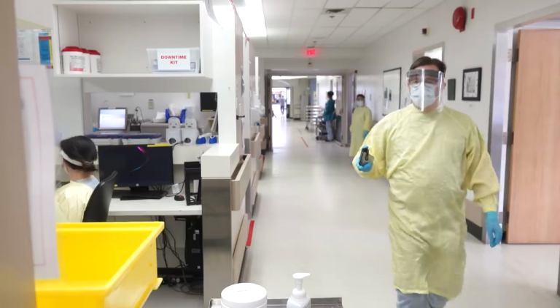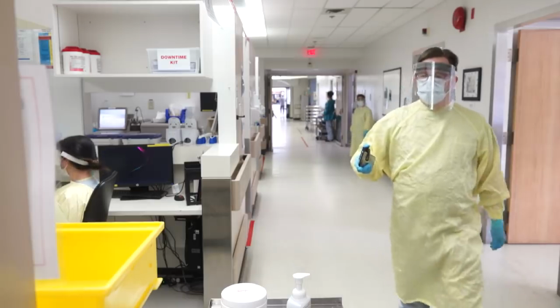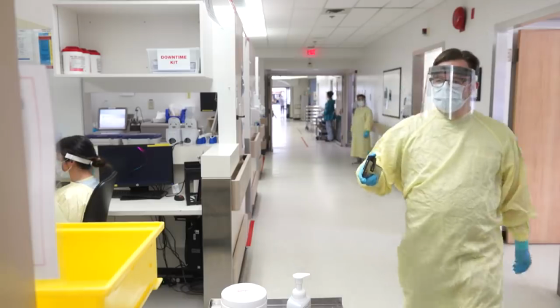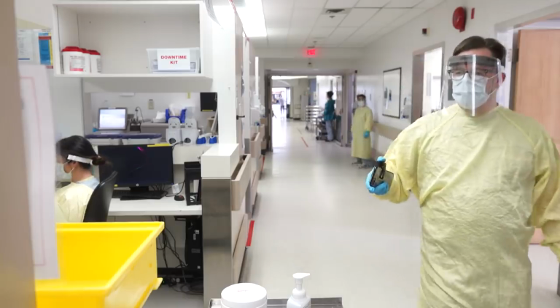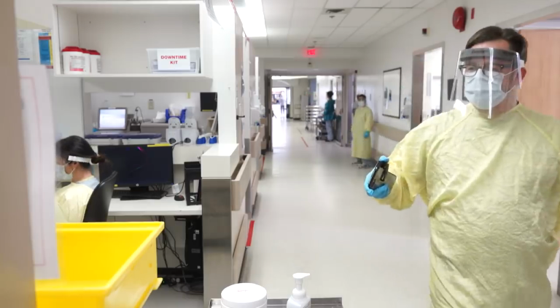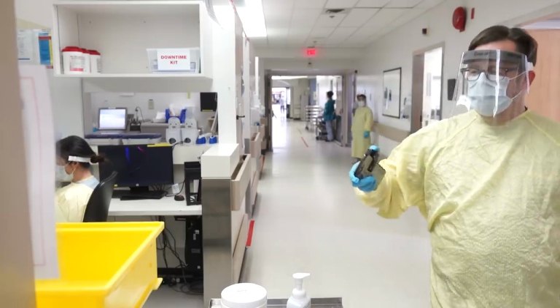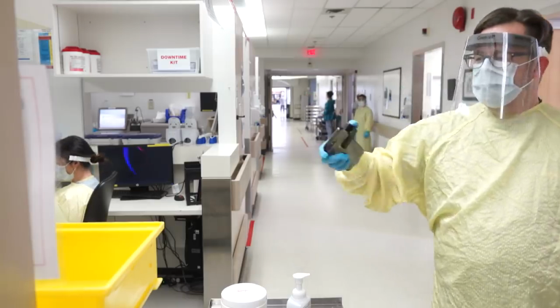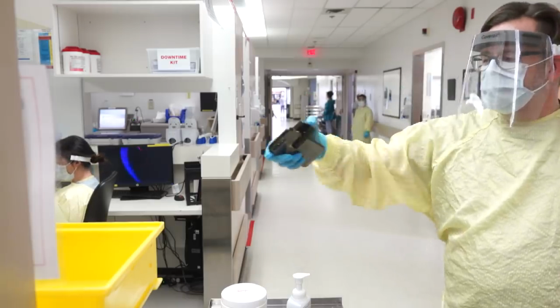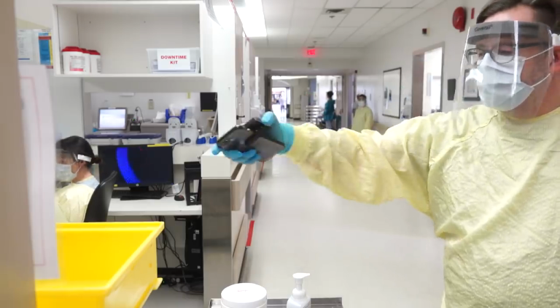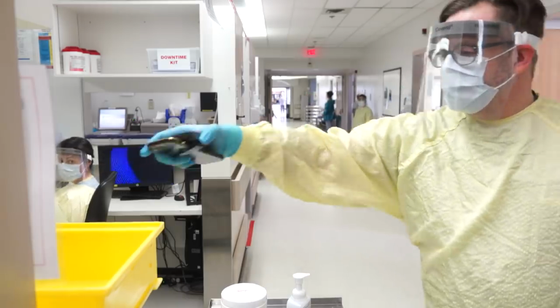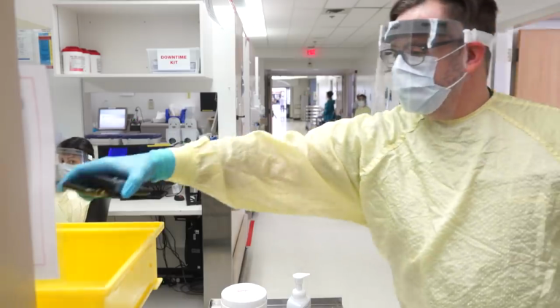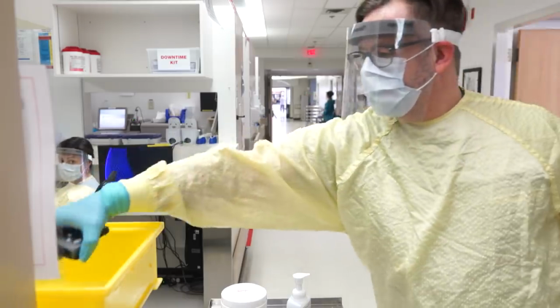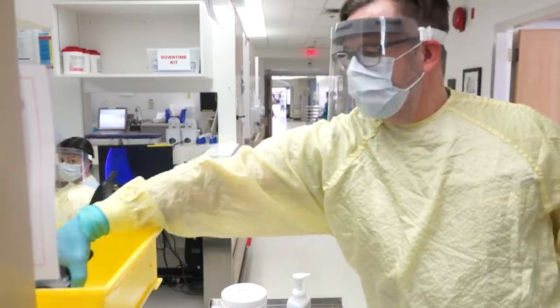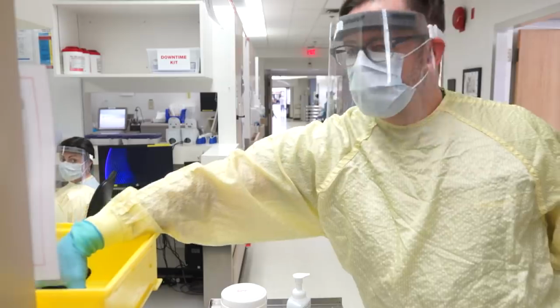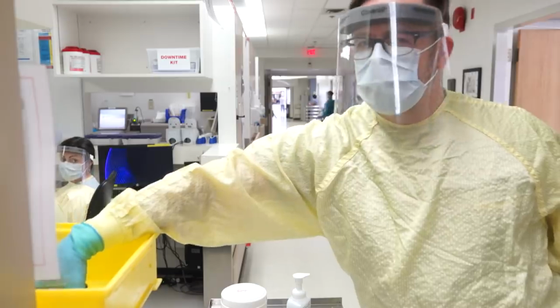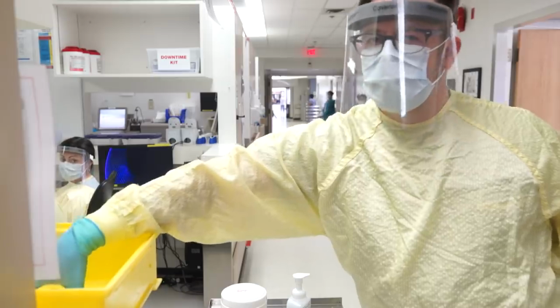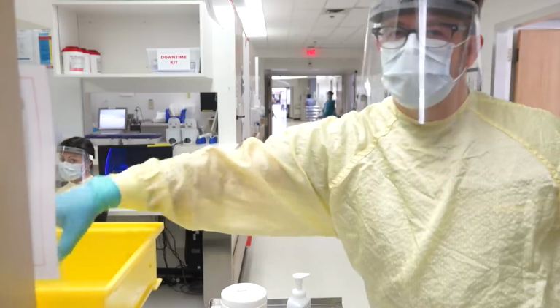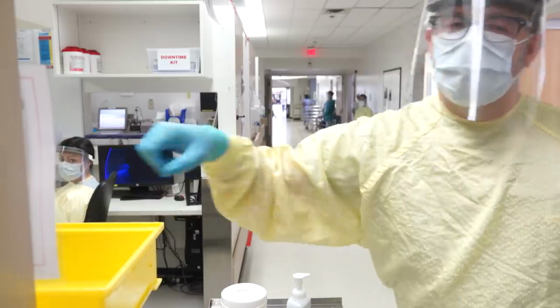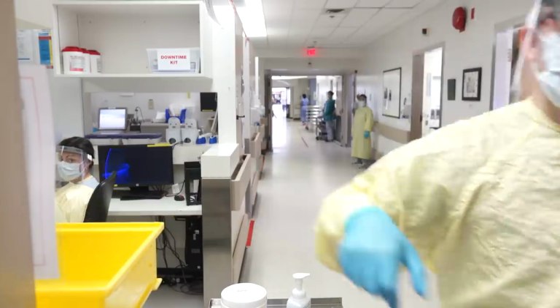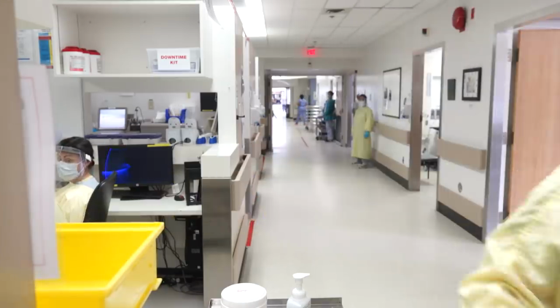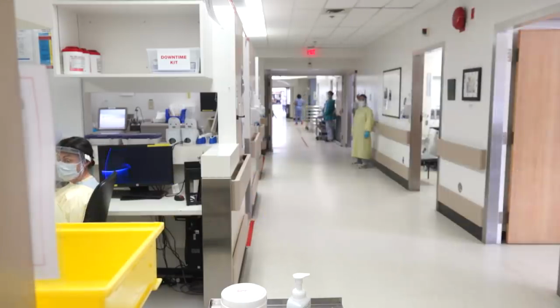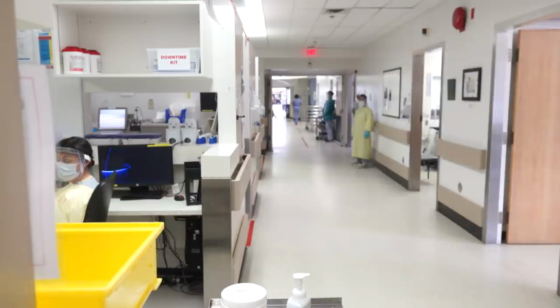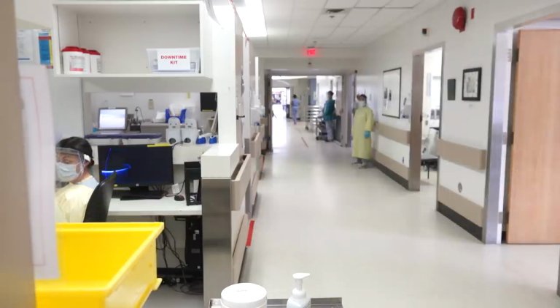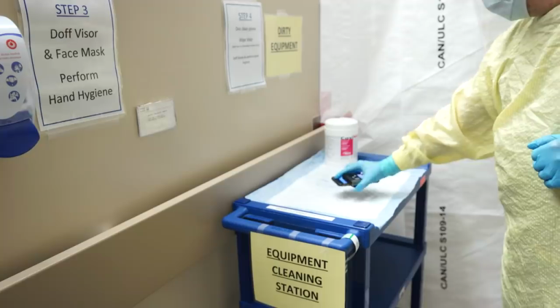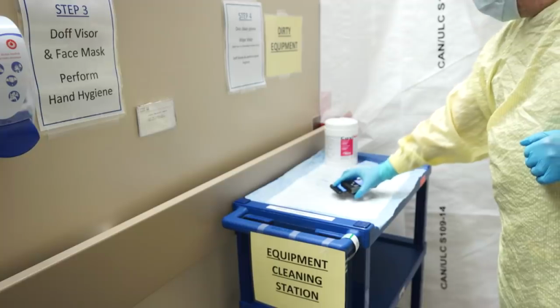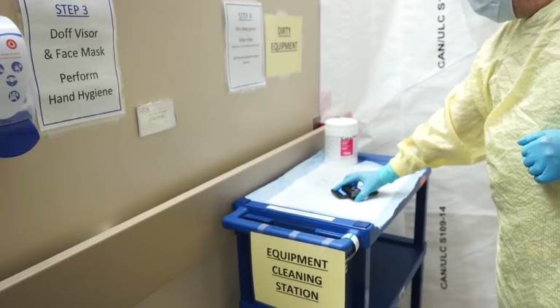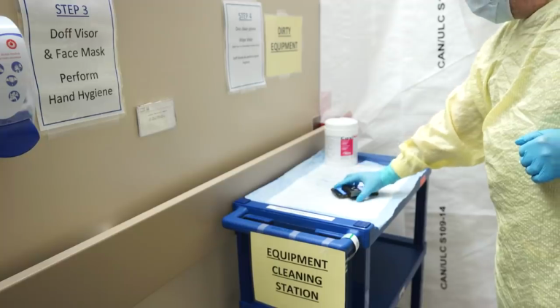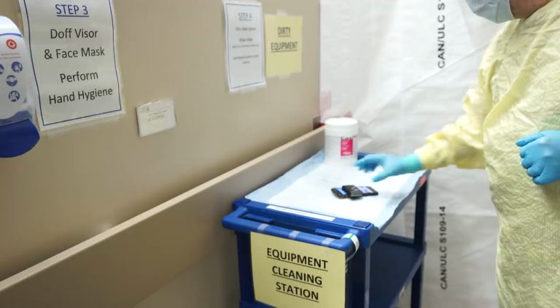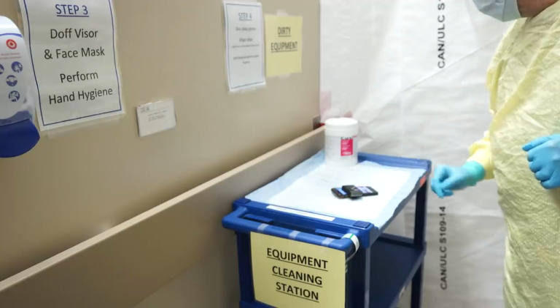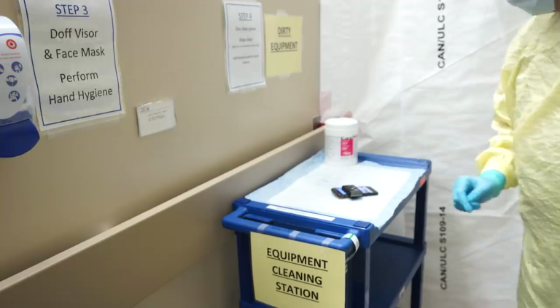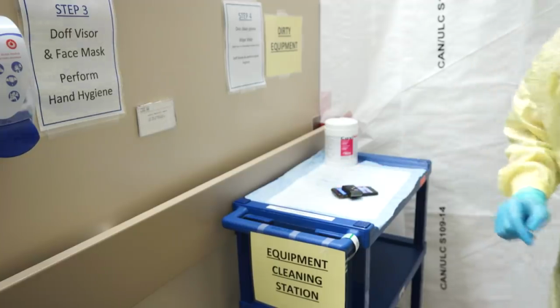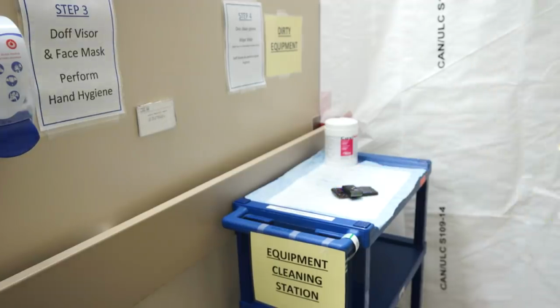If you are taking a cell phone into the unit, be aware that there is a bucket at the desk to leave it in and it must be cleaned on the way out.